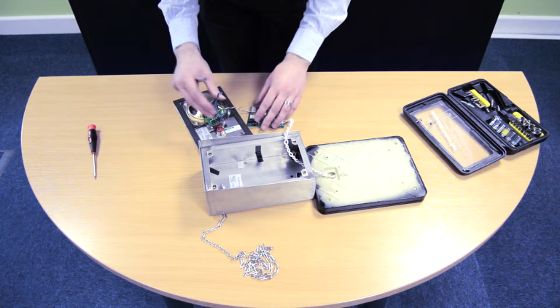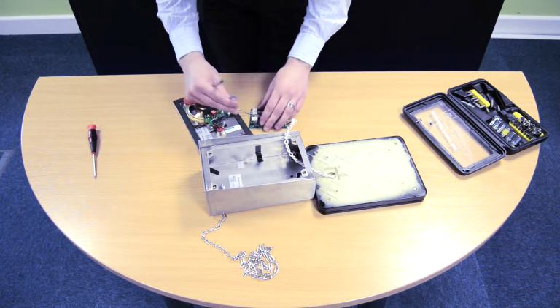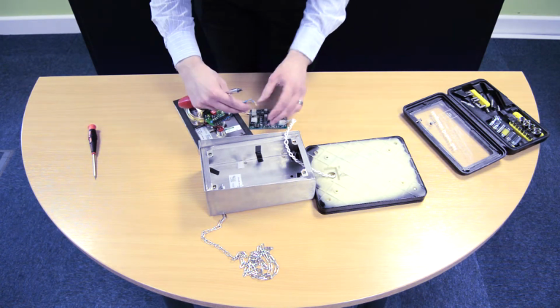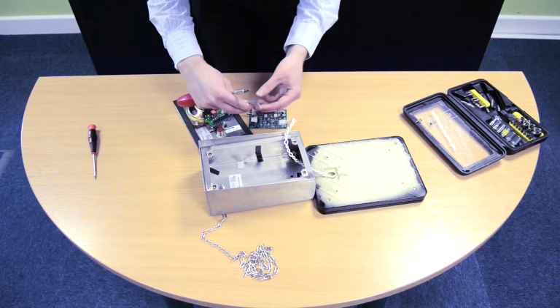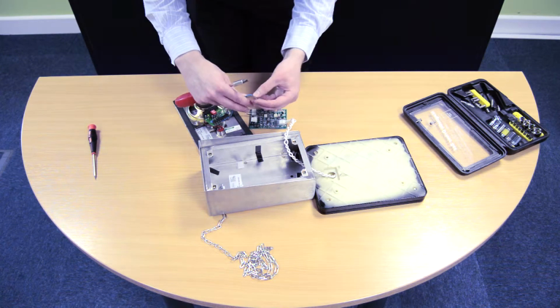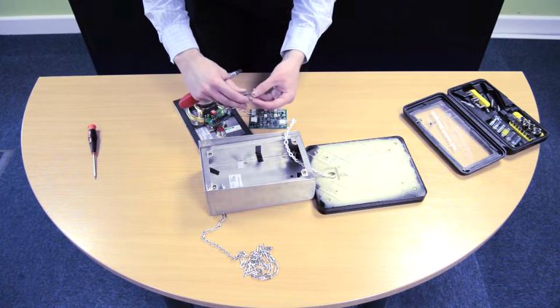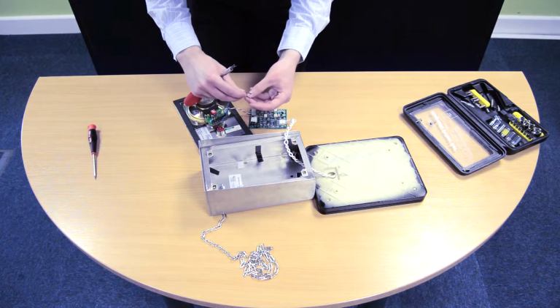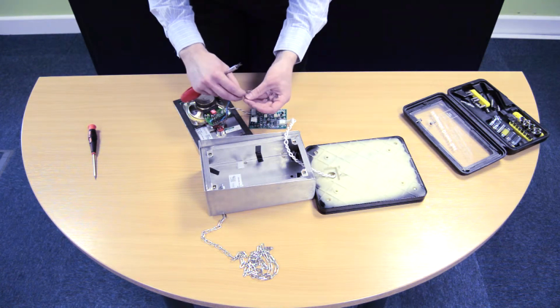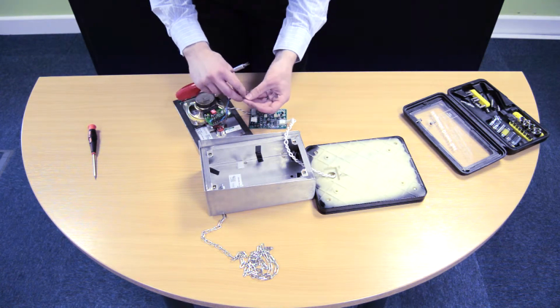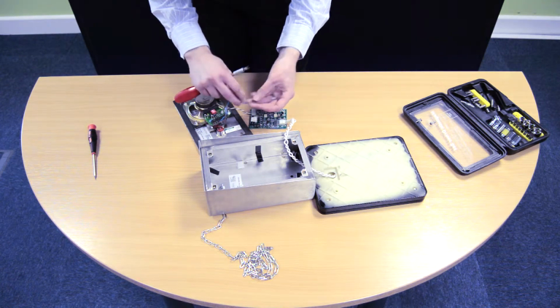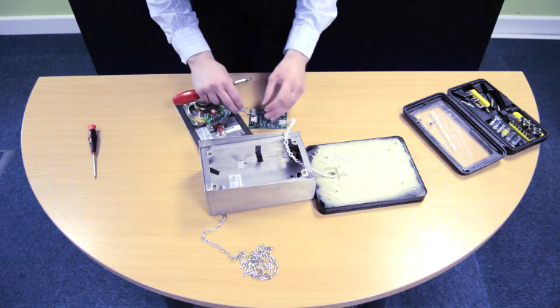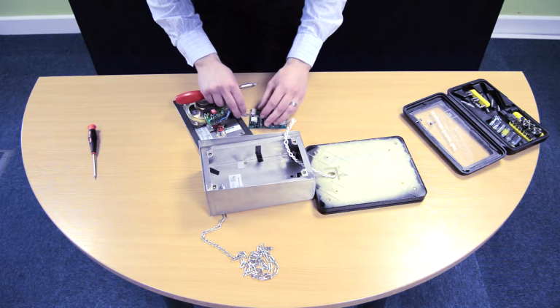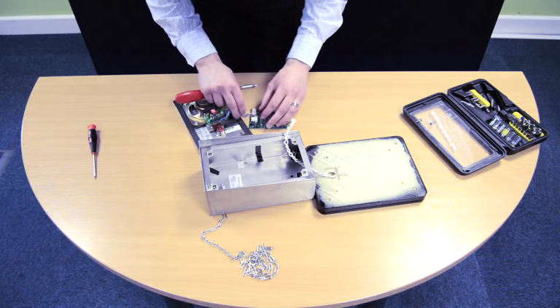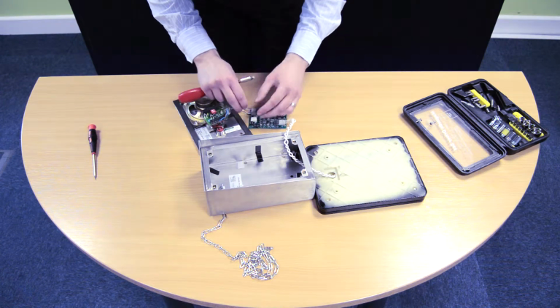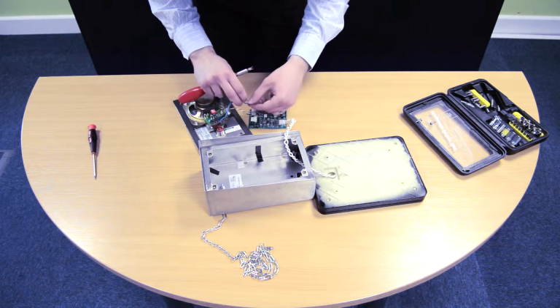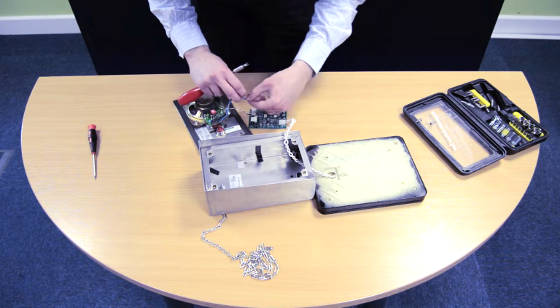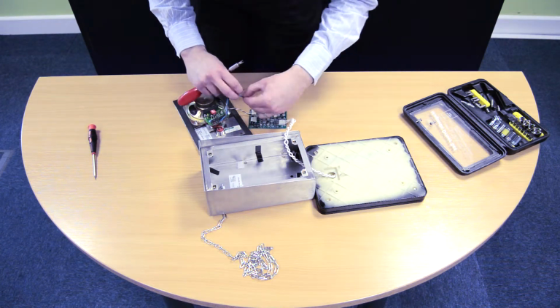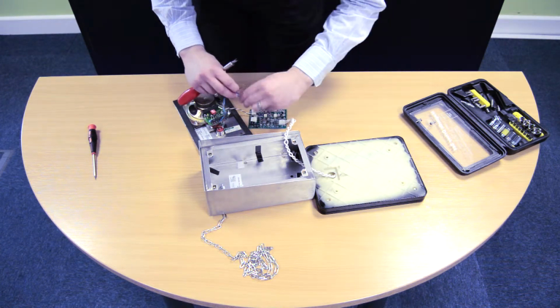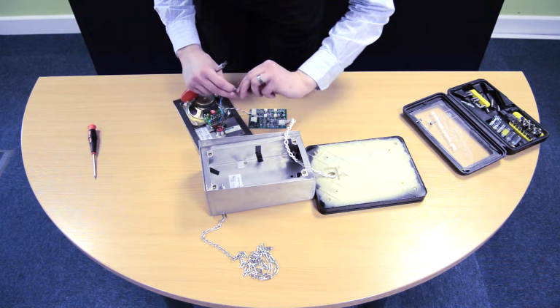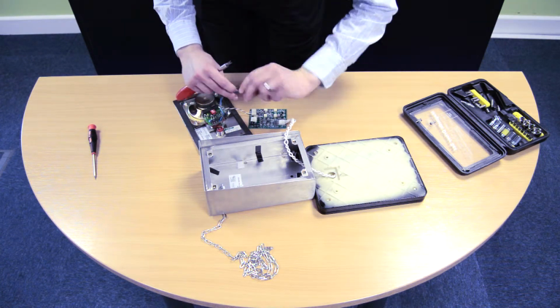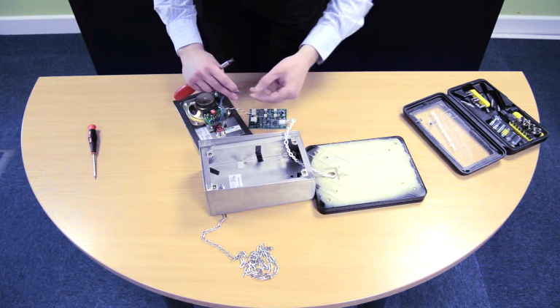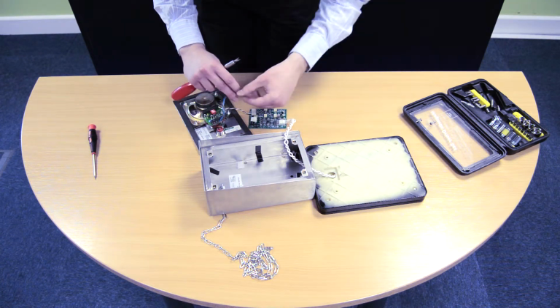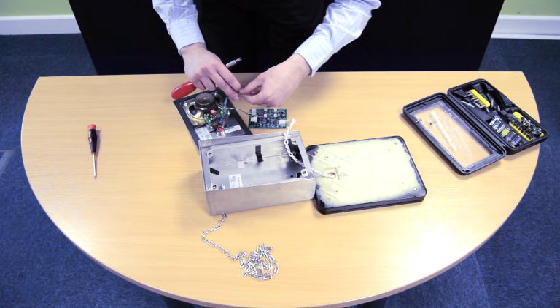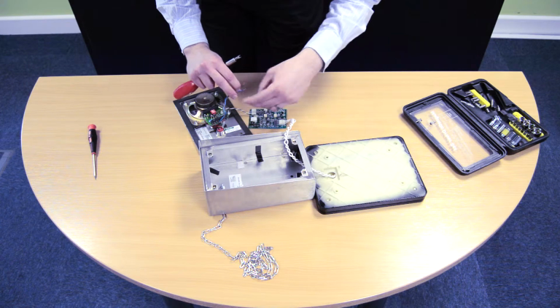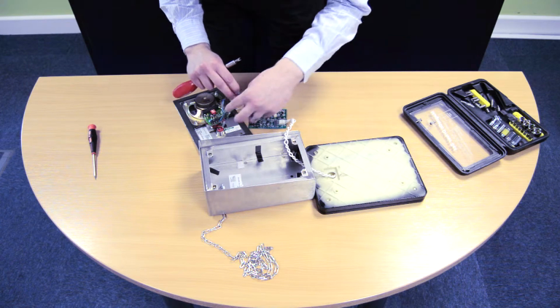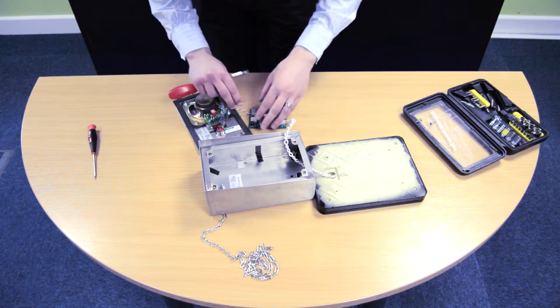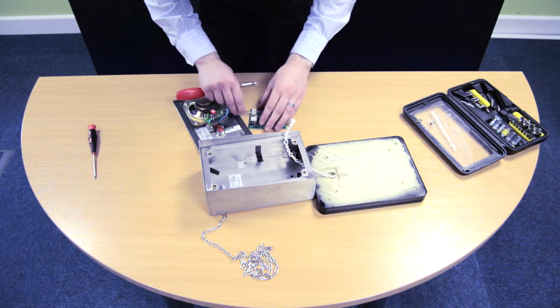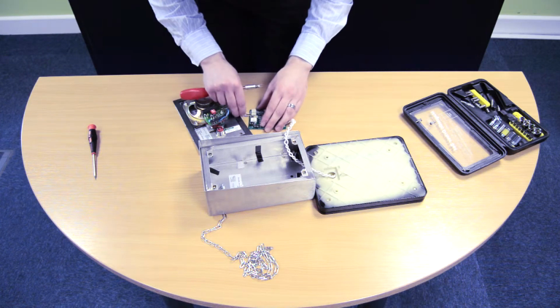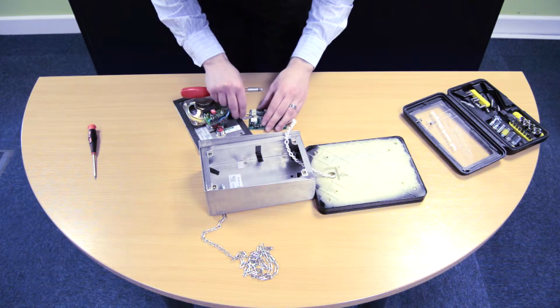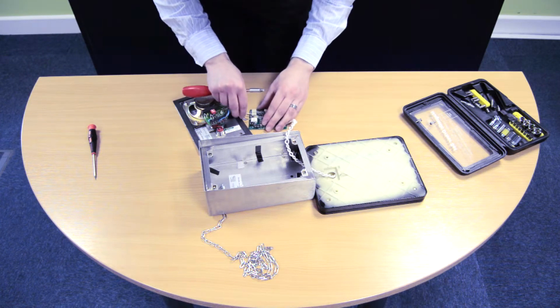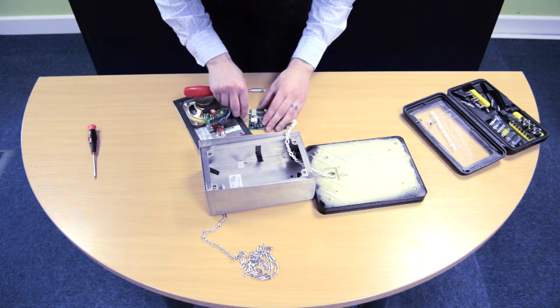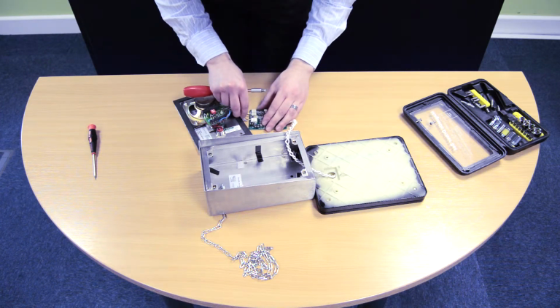Finally I'm going to wire in the power. This is coming from the intercom unit as well.